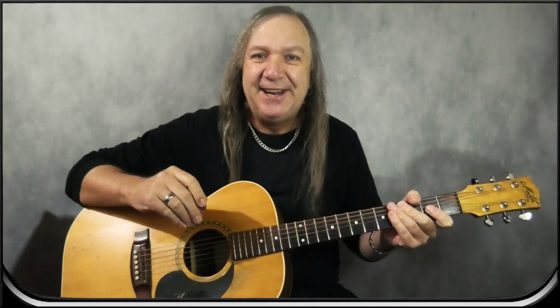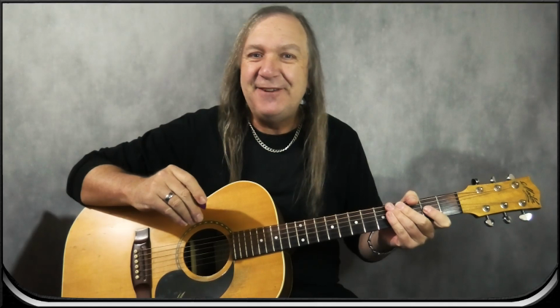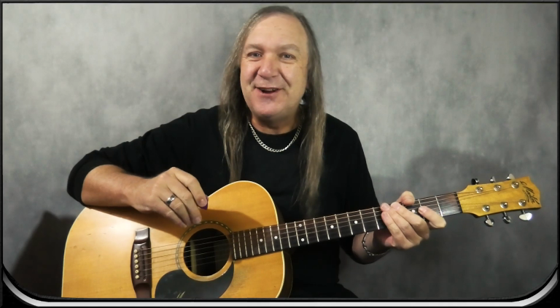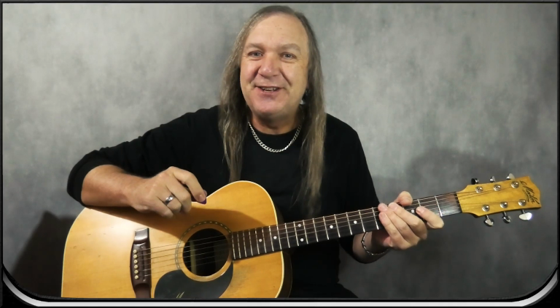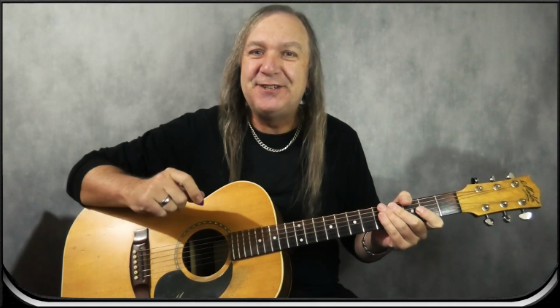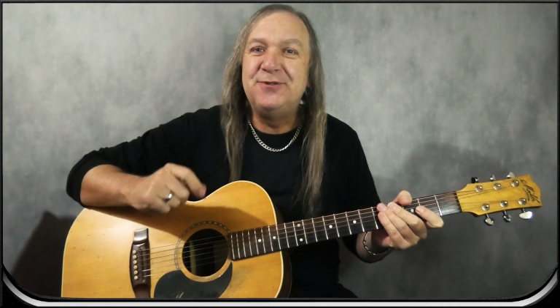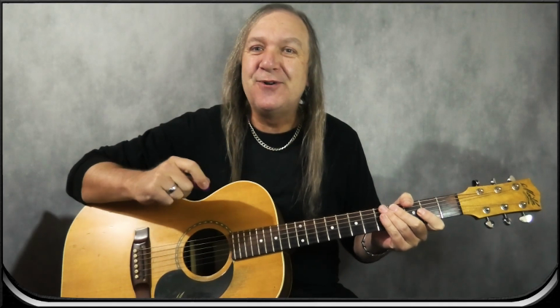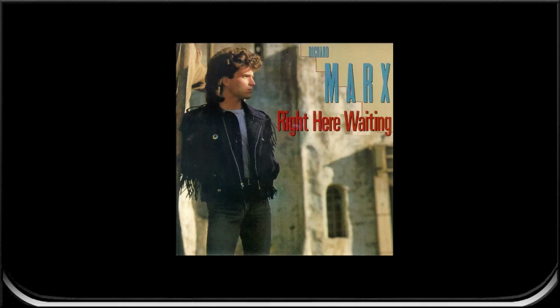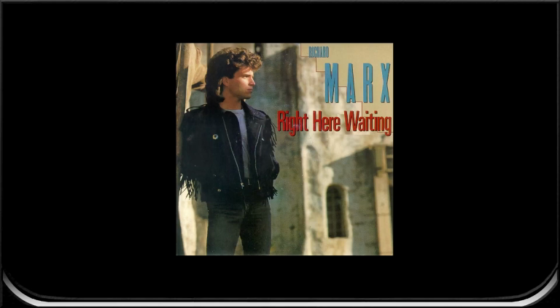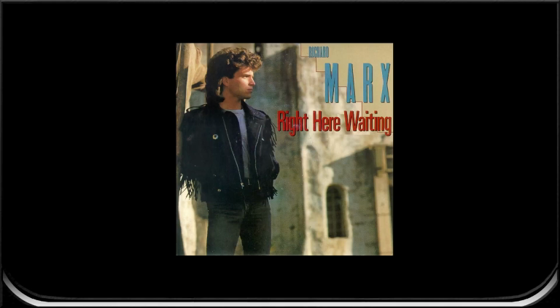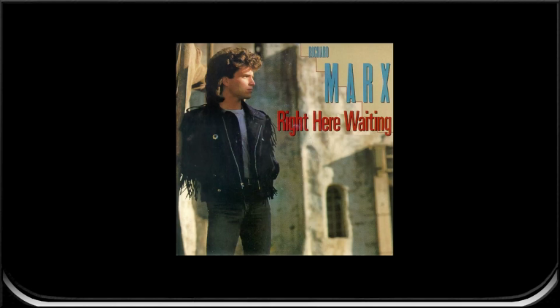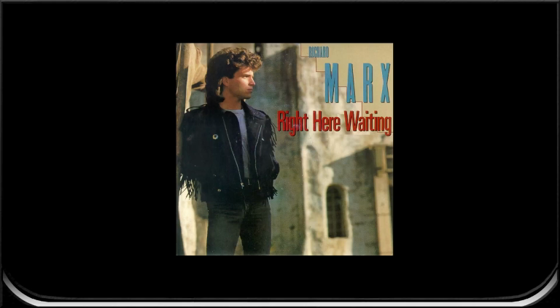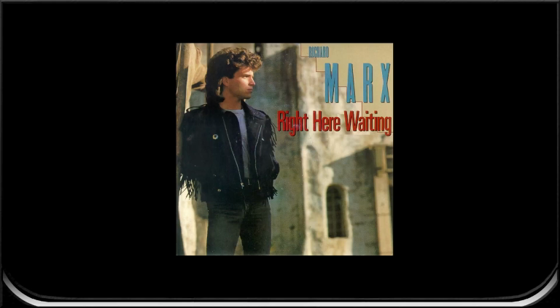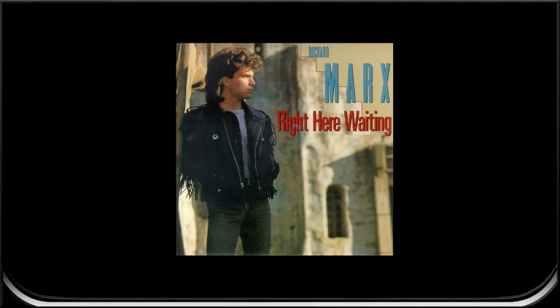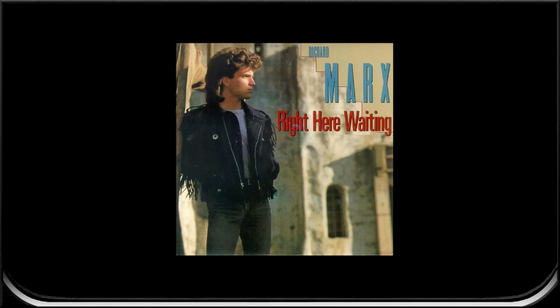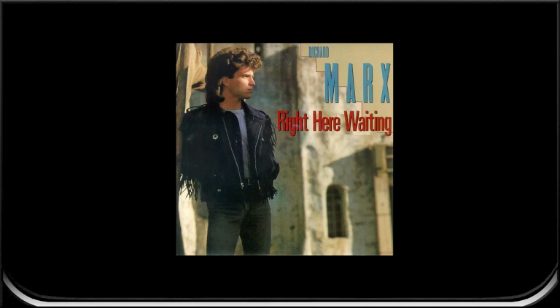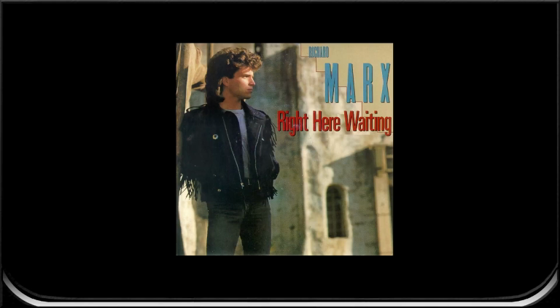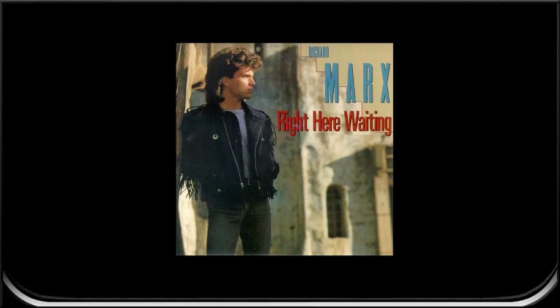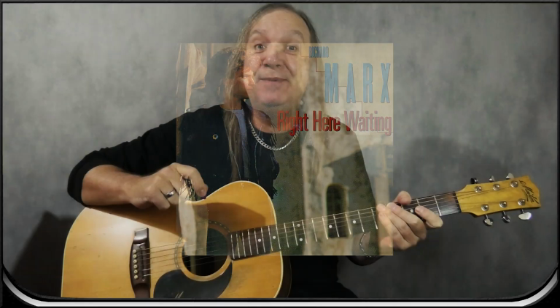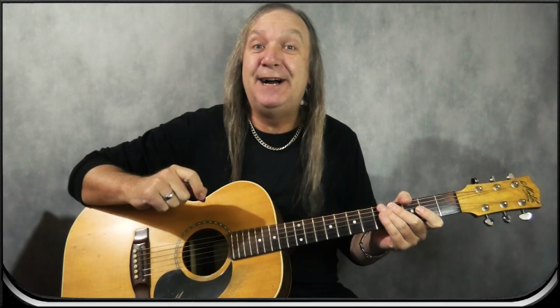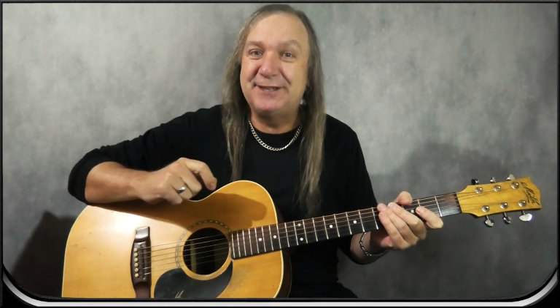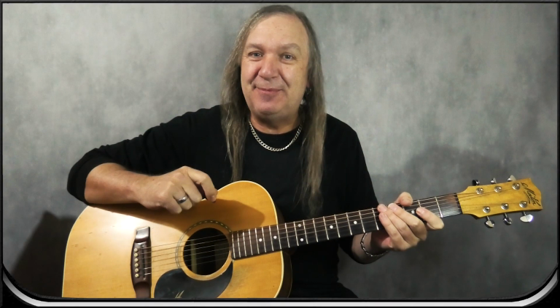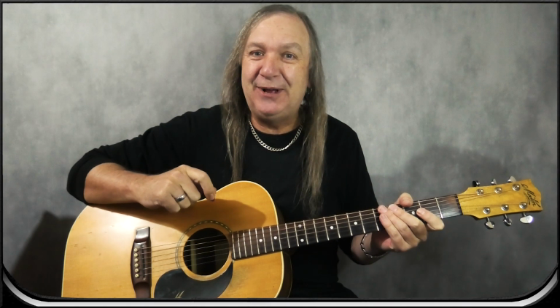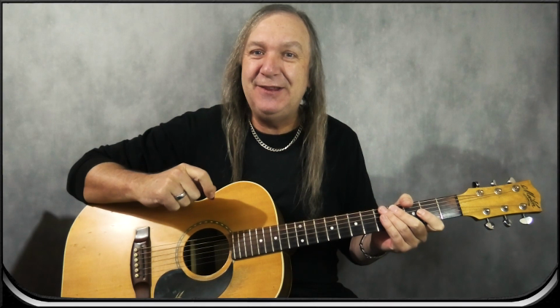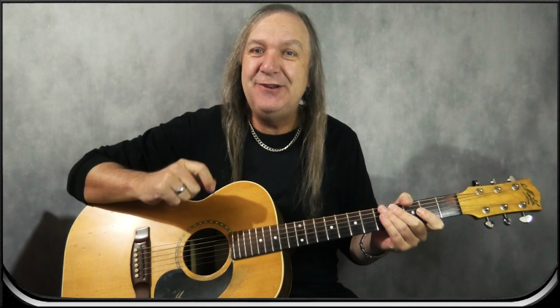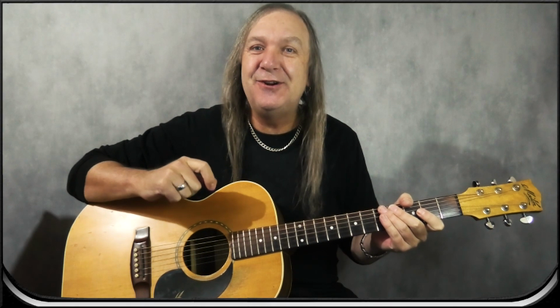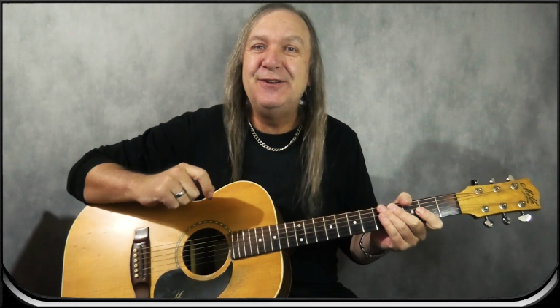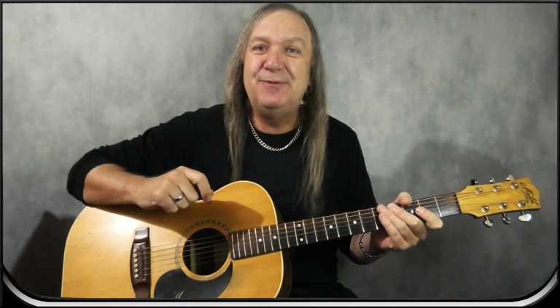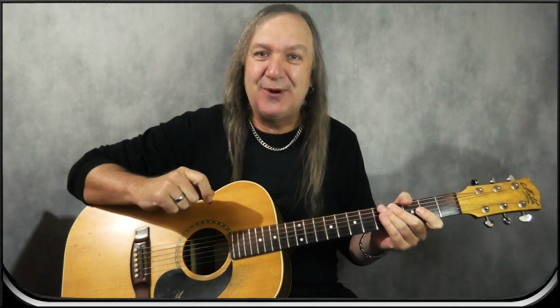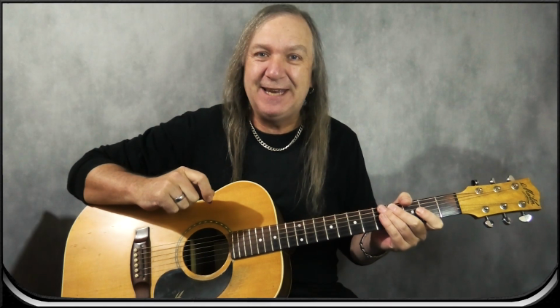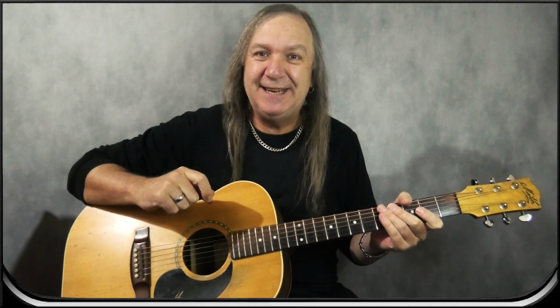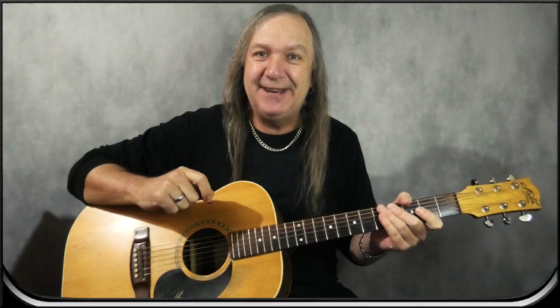Hey friends, let's do Right Here Waiting guitar lesson by Richard Marx. I'll play the intro then we'll break it down.